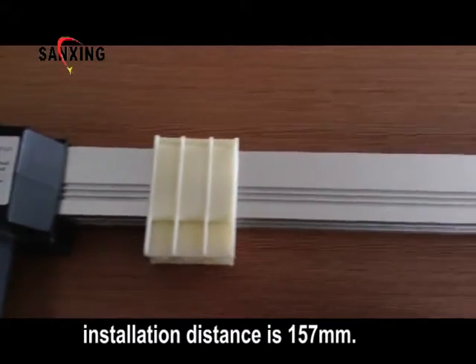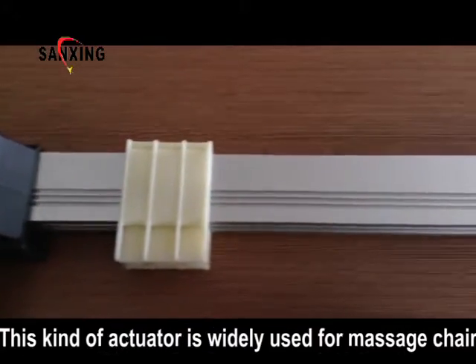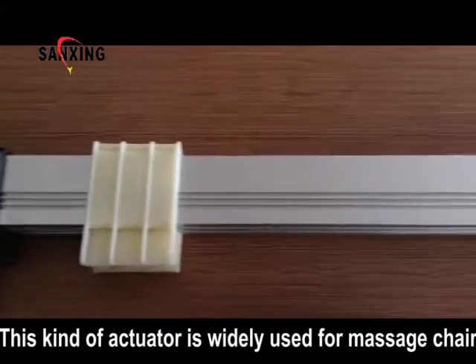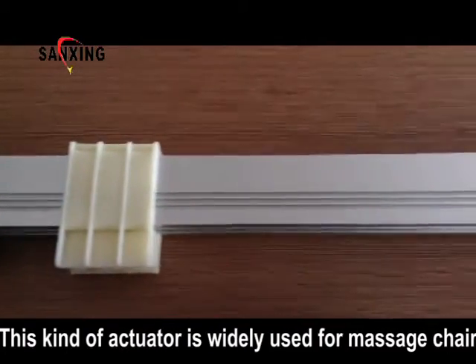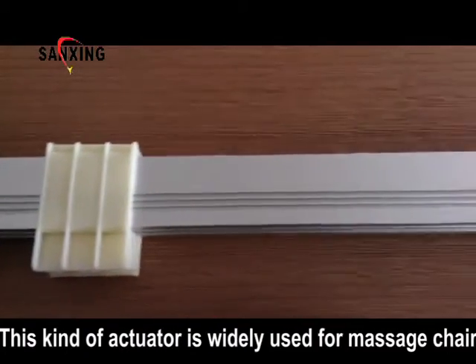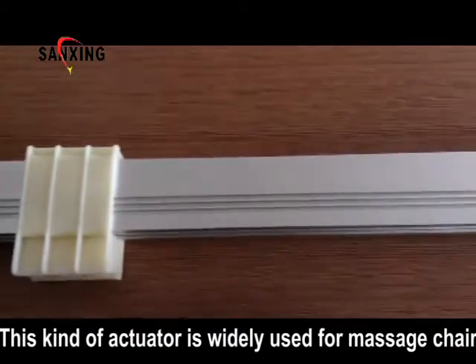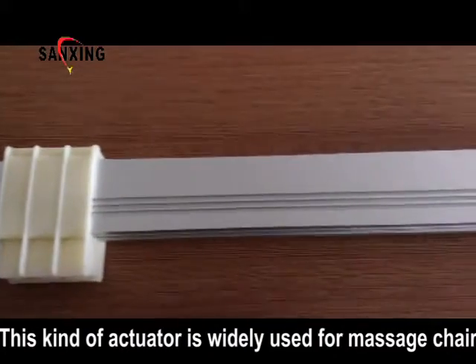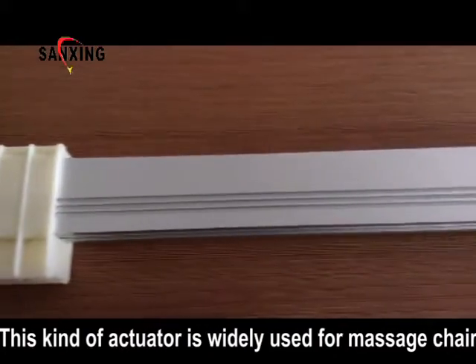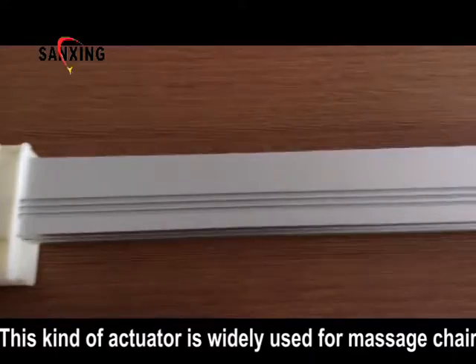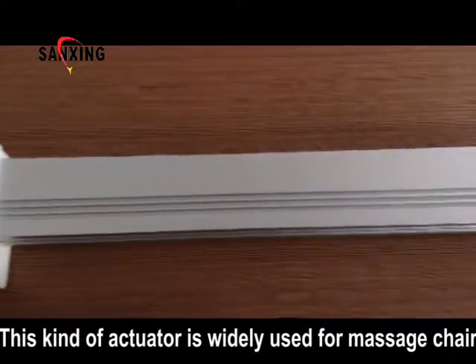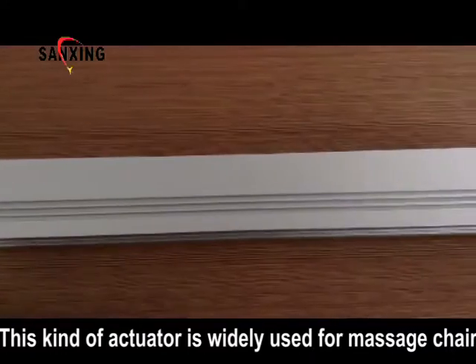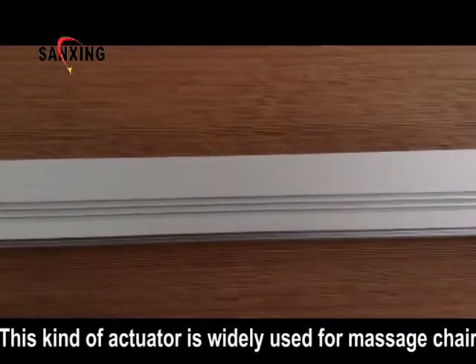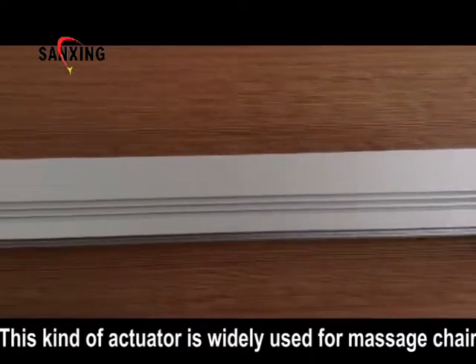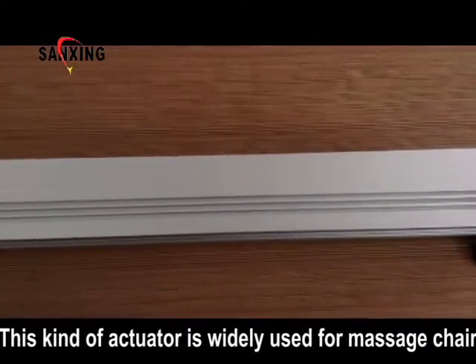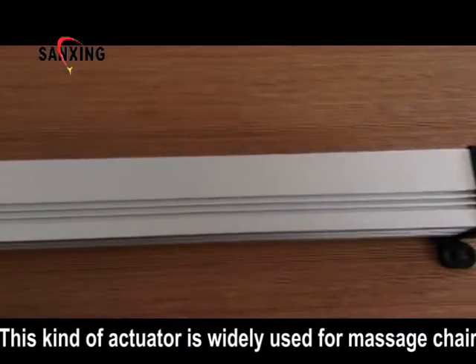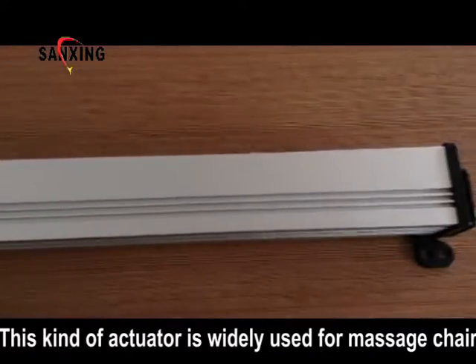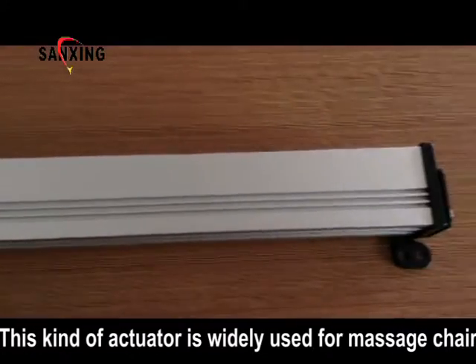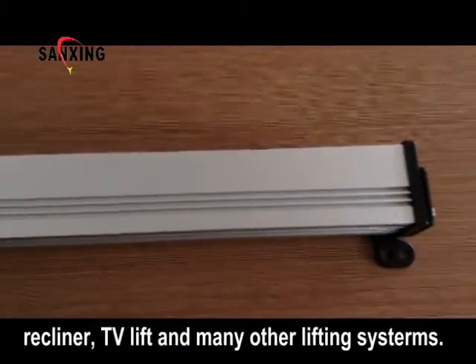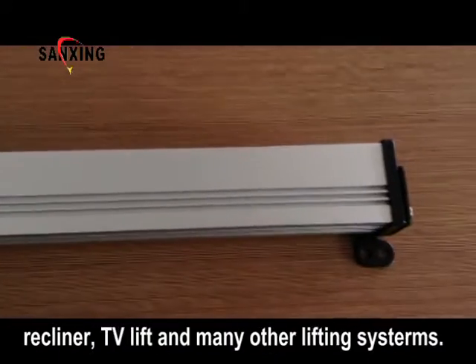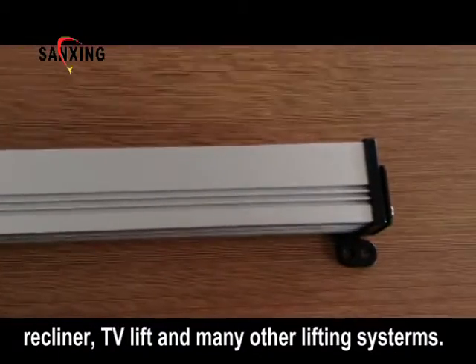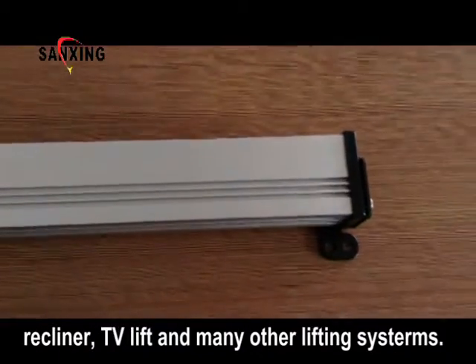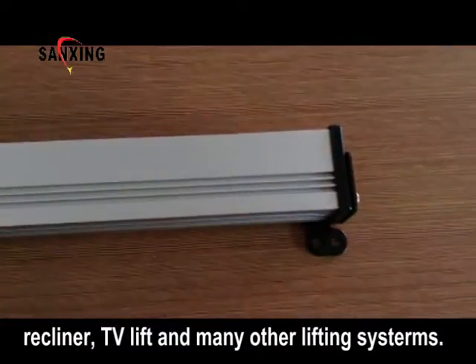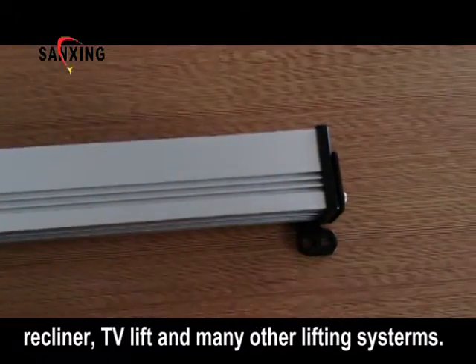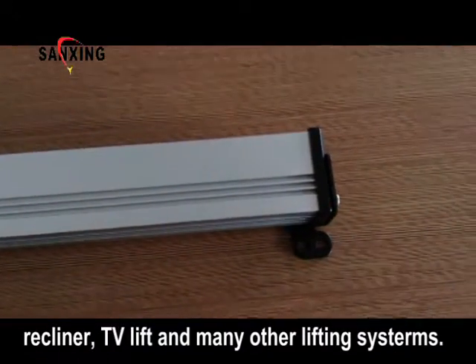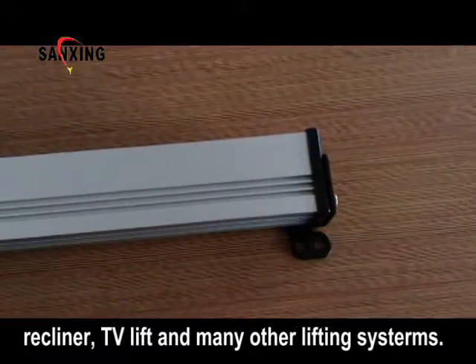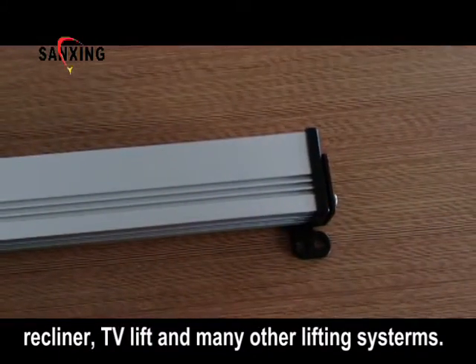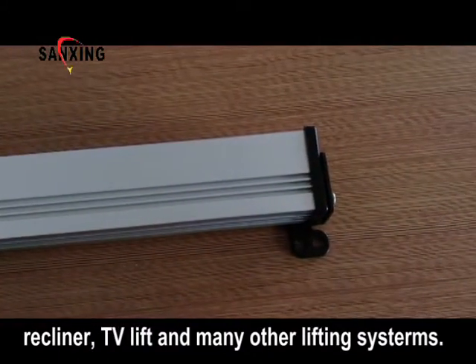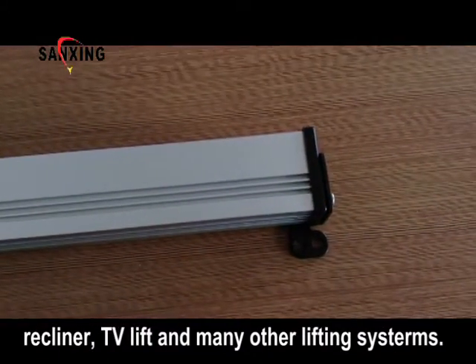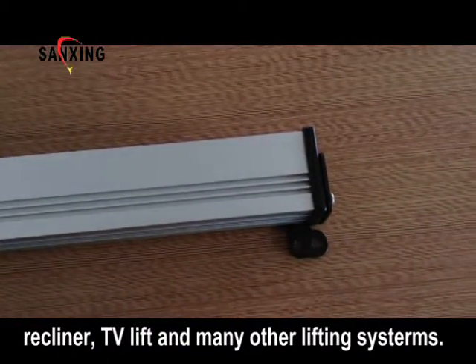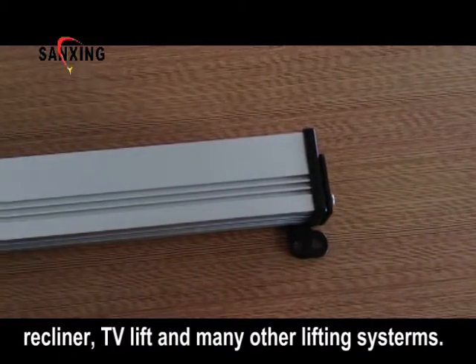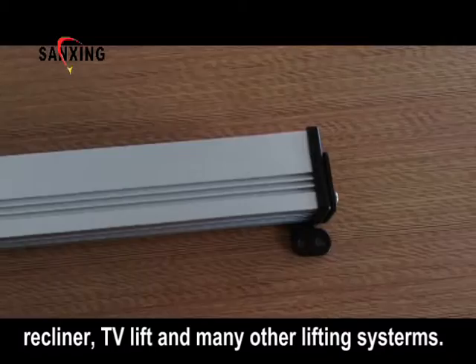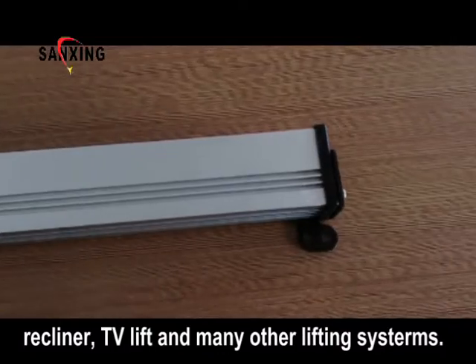This kind of actuator is widely used for the massage chair, recliners, TV lift and many other lifting systems.